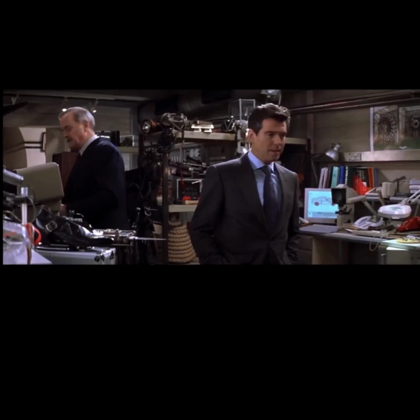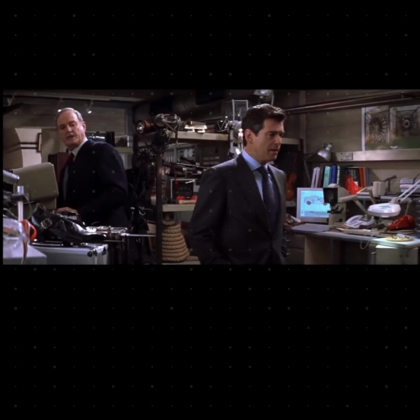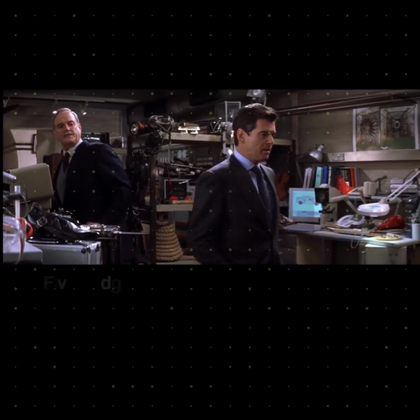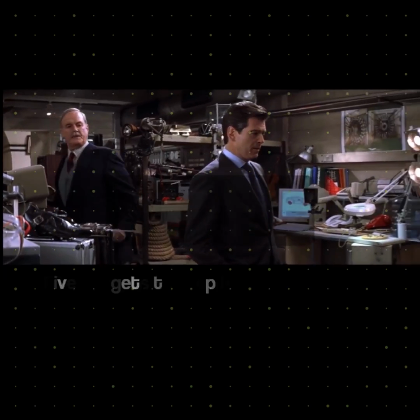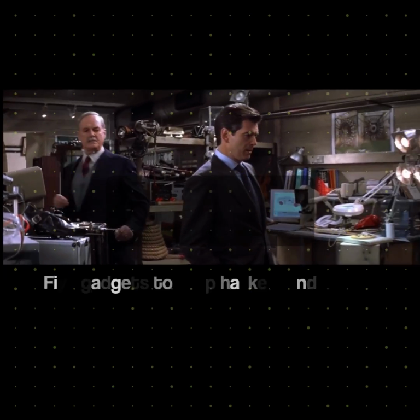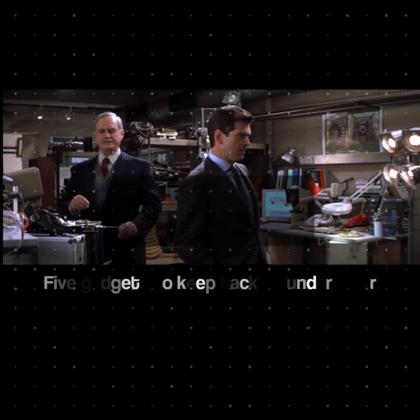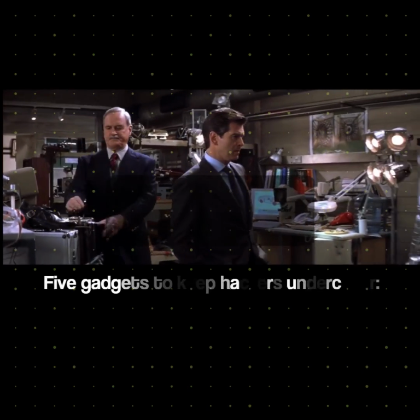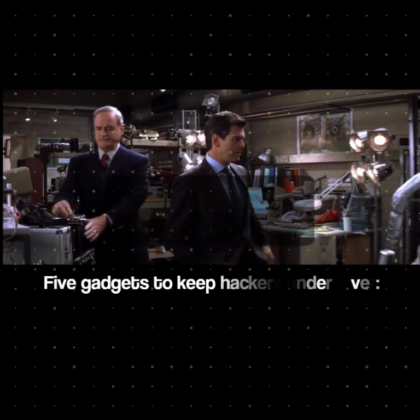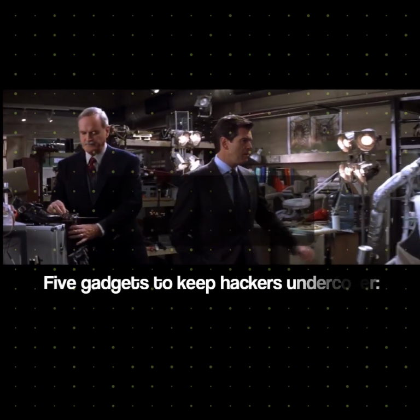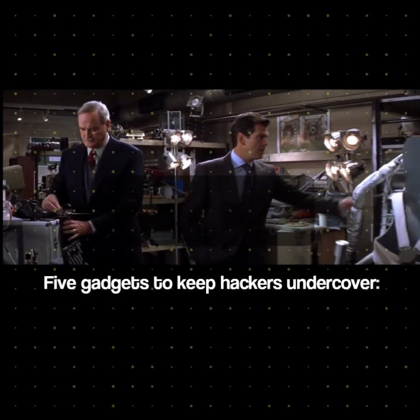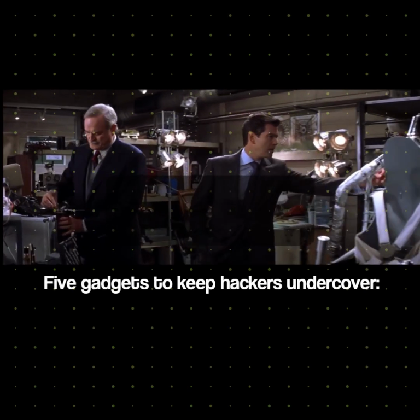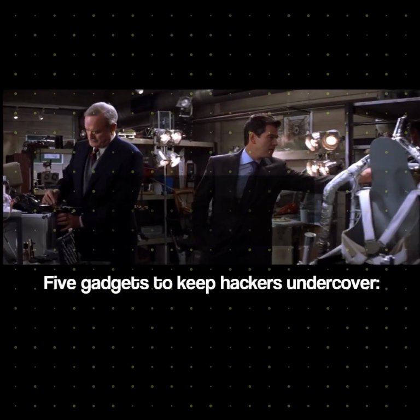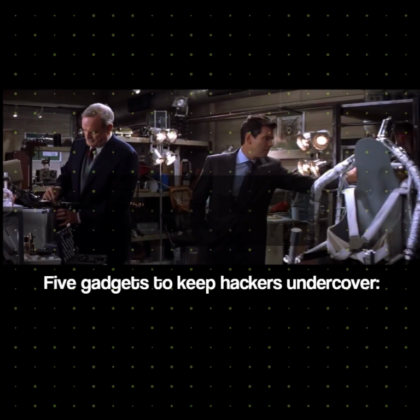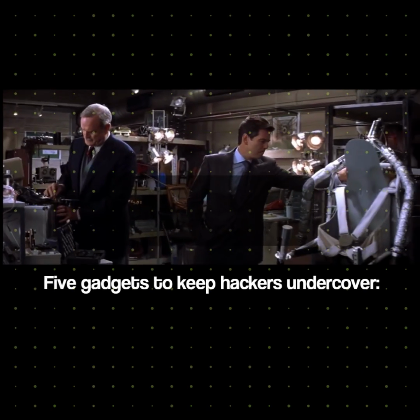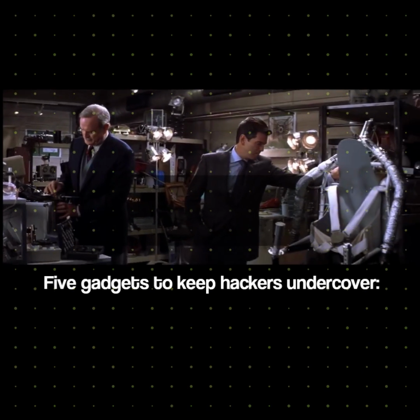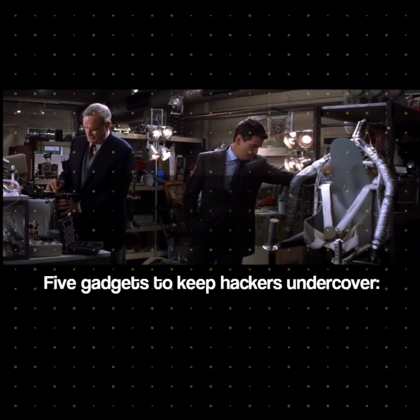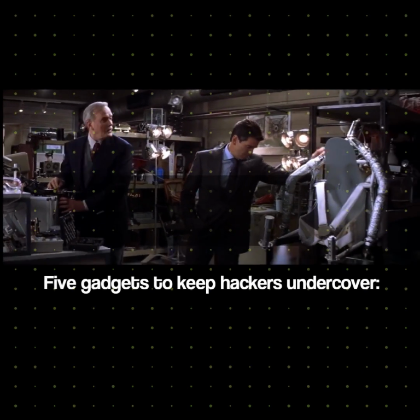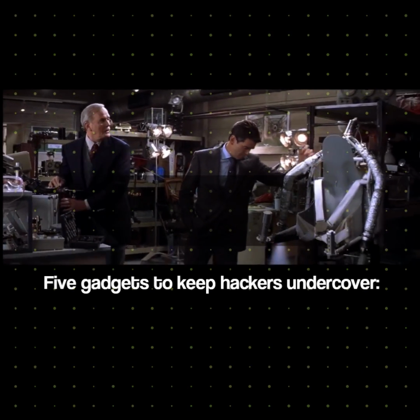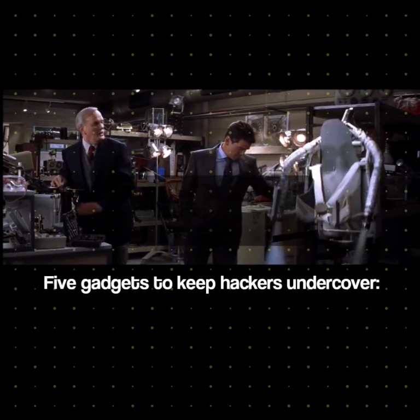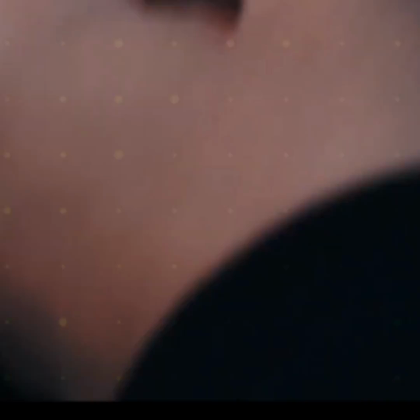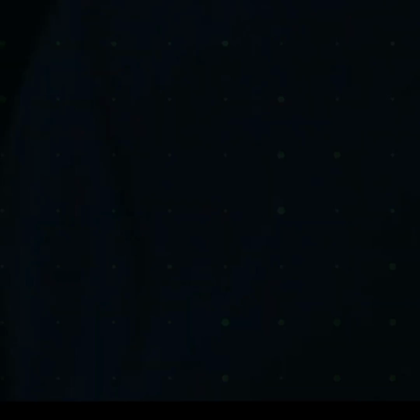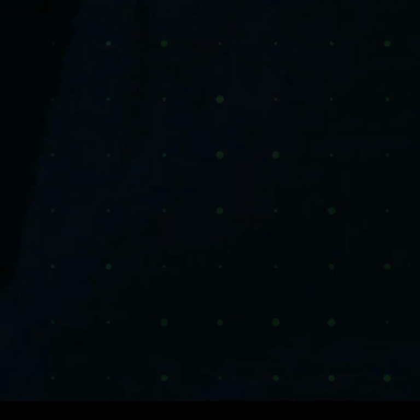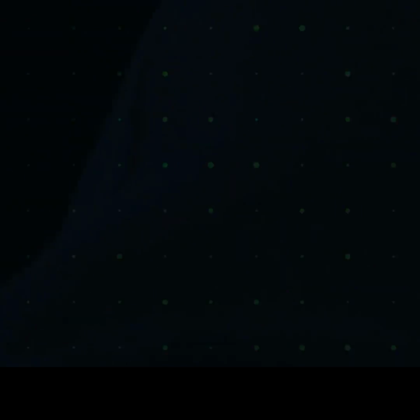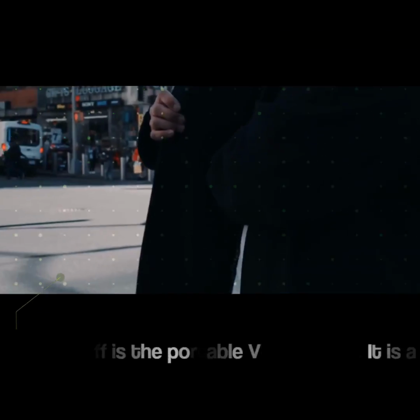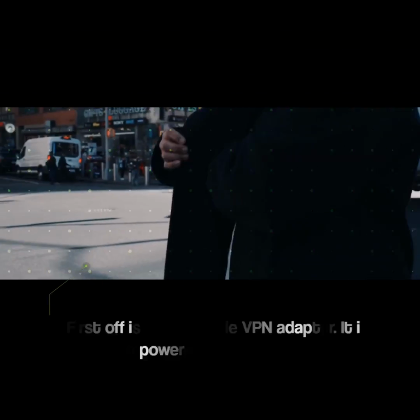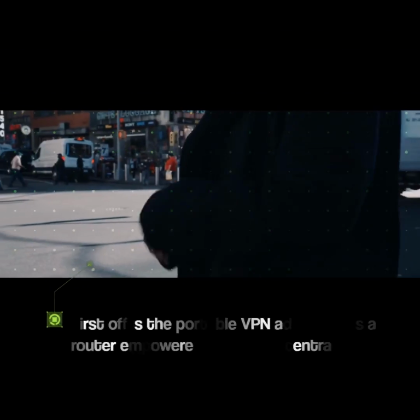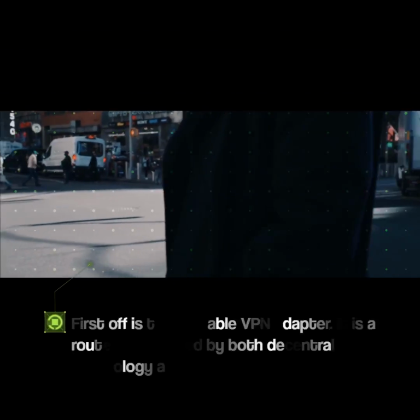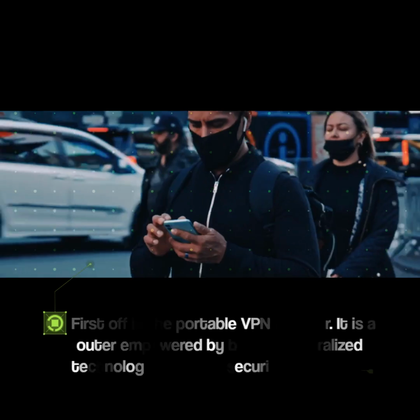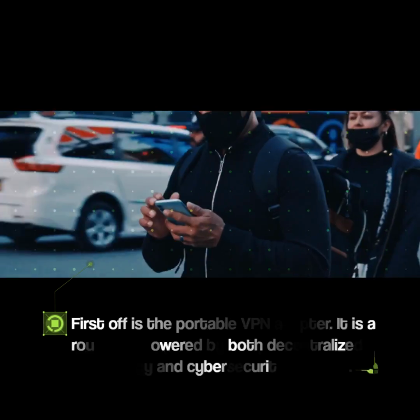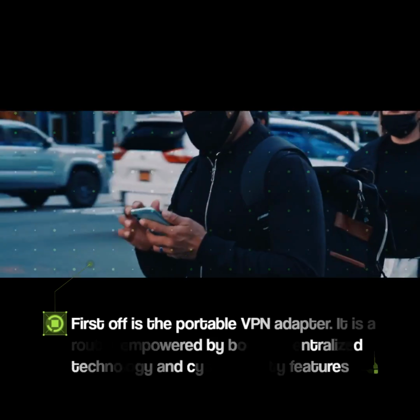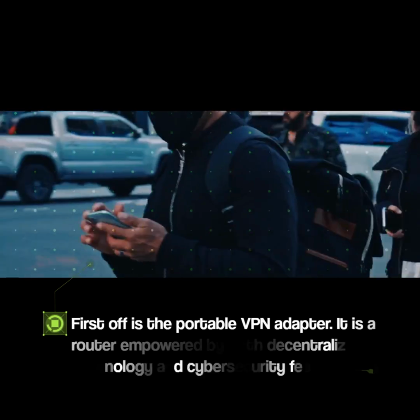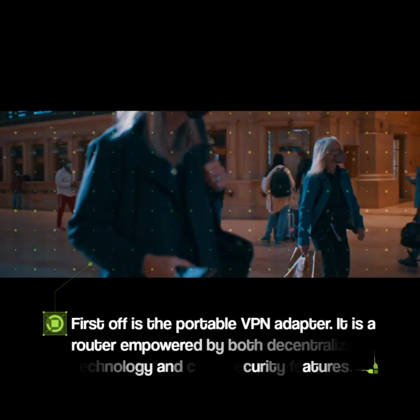5 Gadgets to Keep Hackers Undercover. First off is the Portable VPN Adapter.